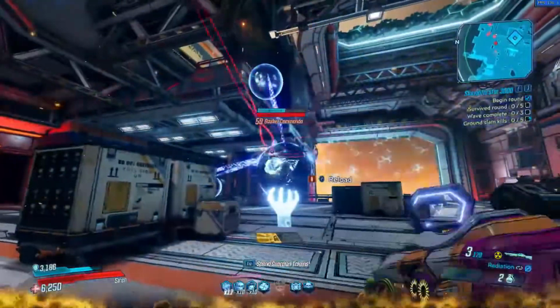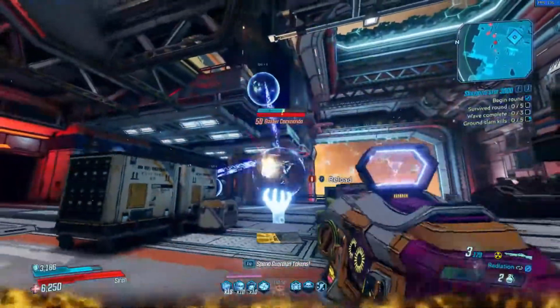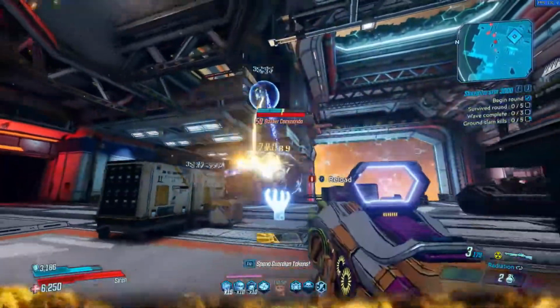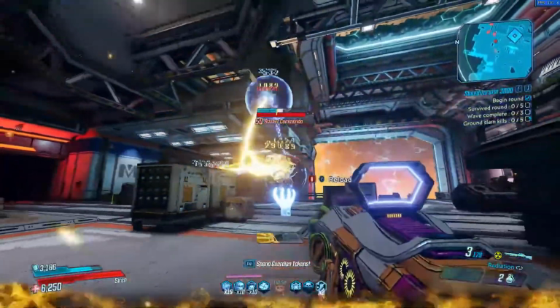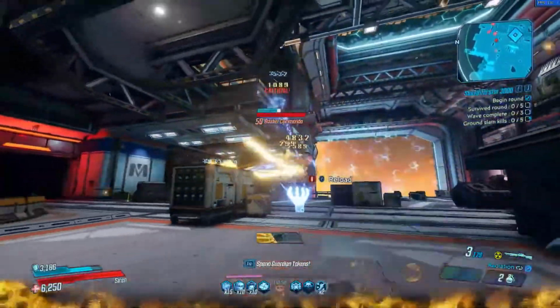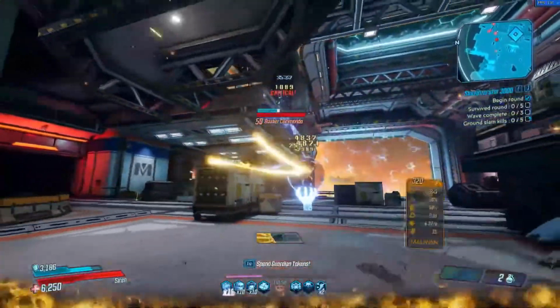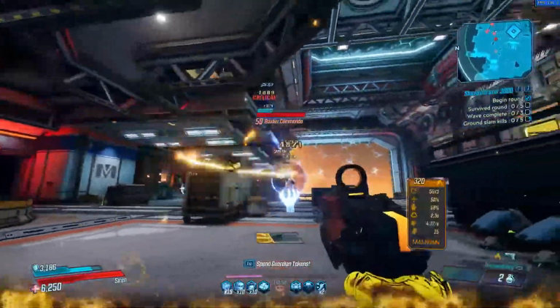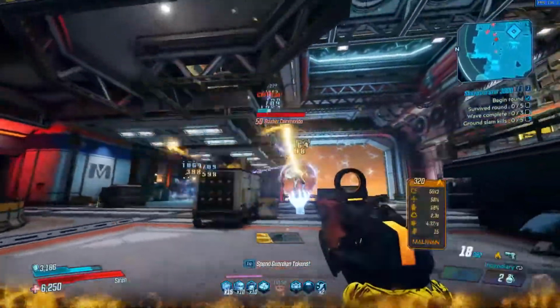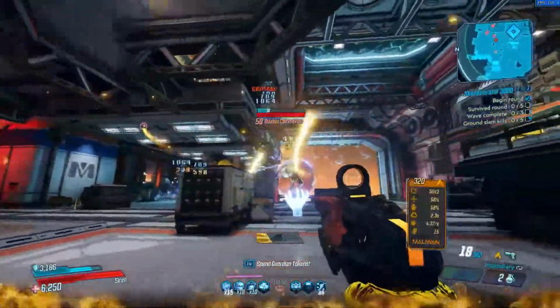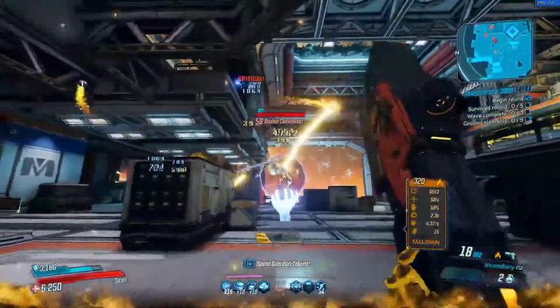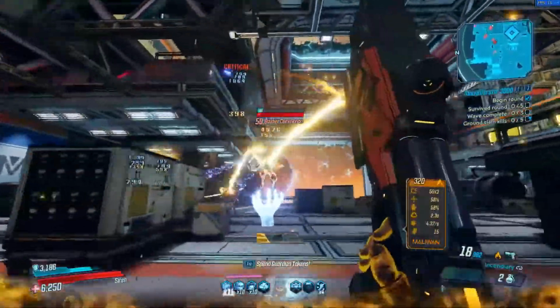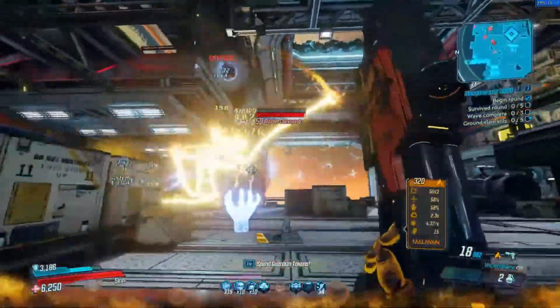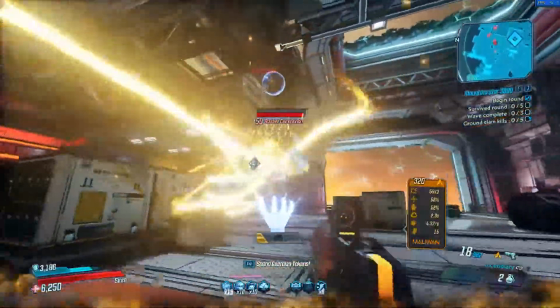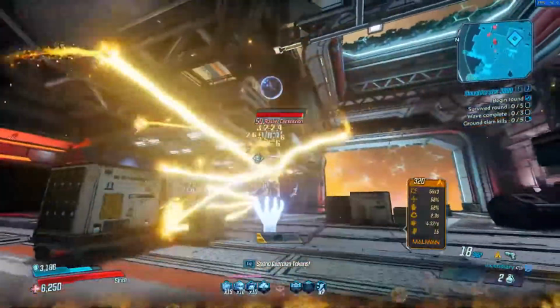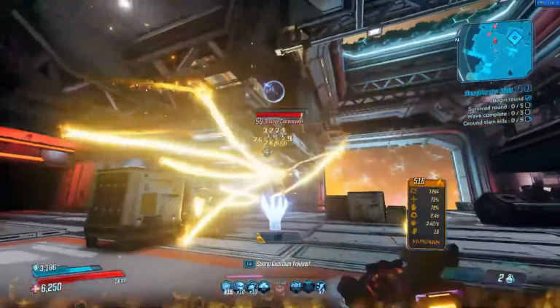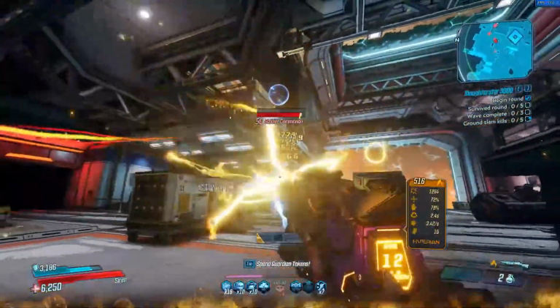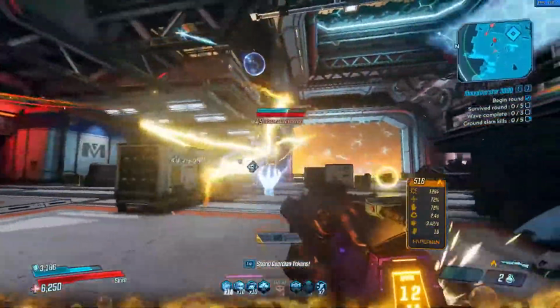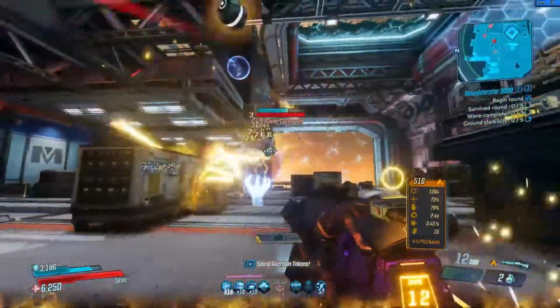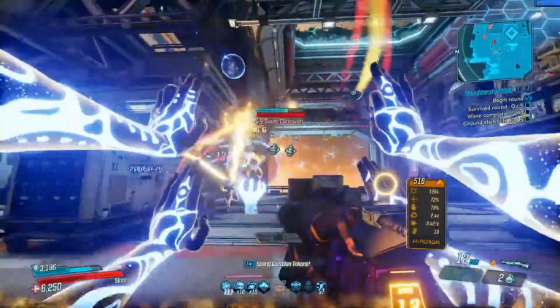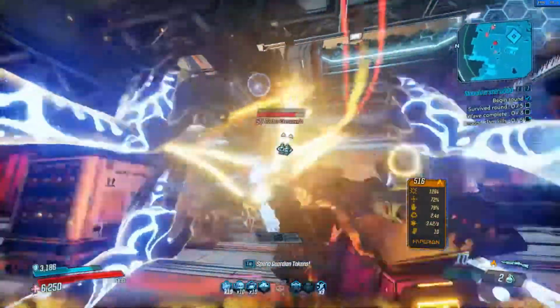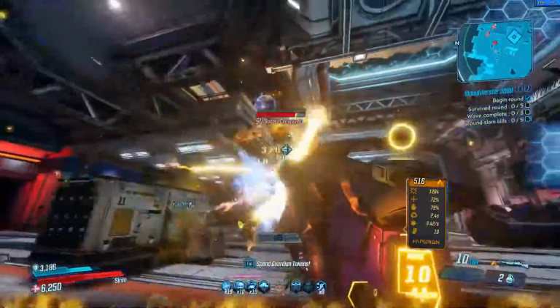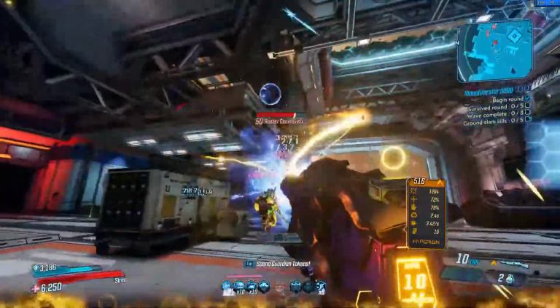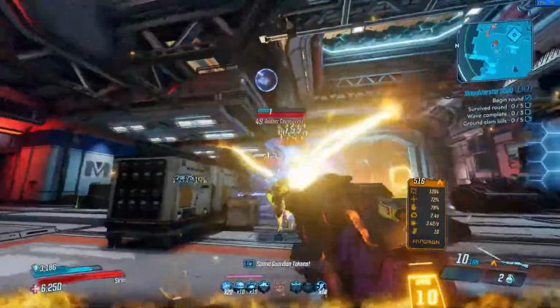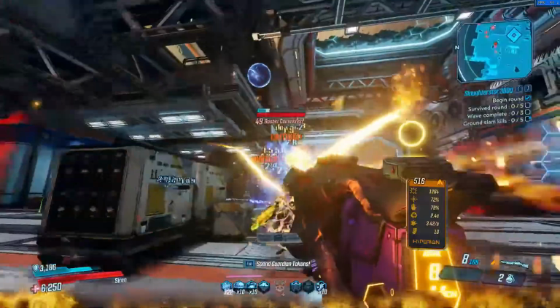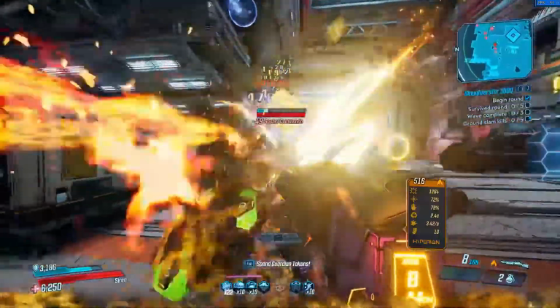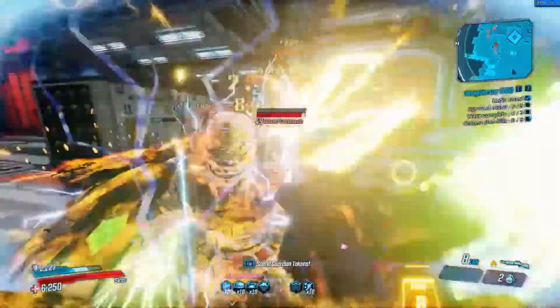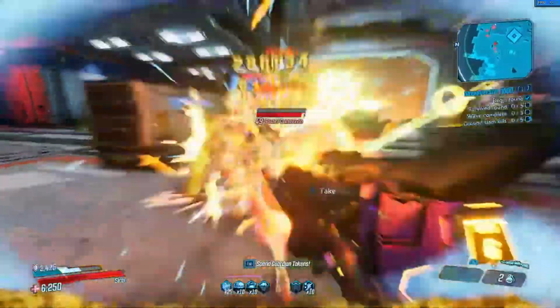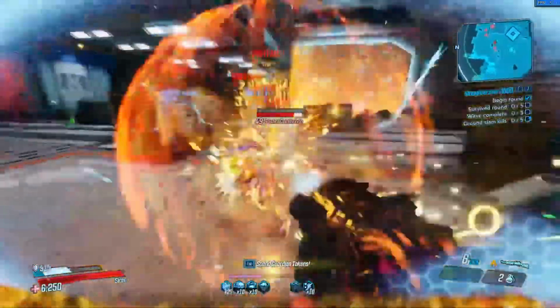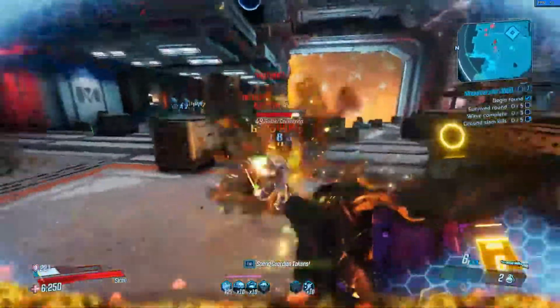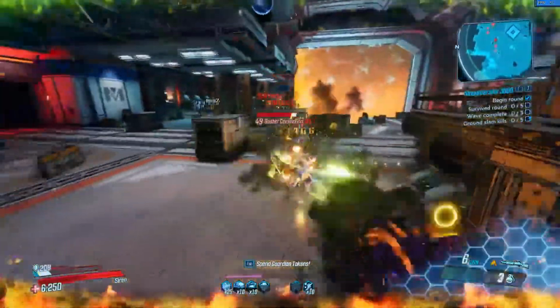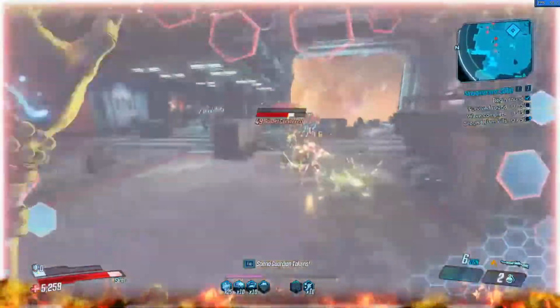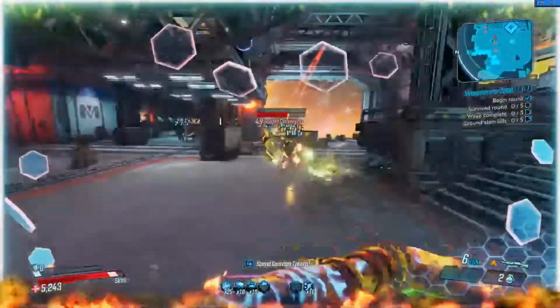In Borderlands 3, there are four ways to get unique or legendary gear. Those are world drops, designated drops, specific drops, and quest rewards.